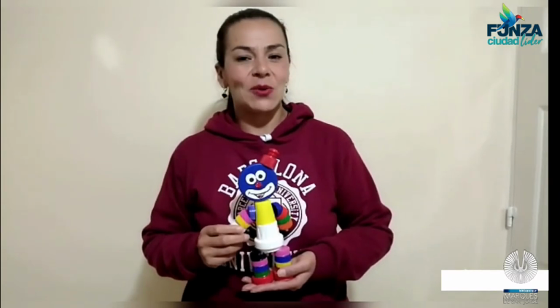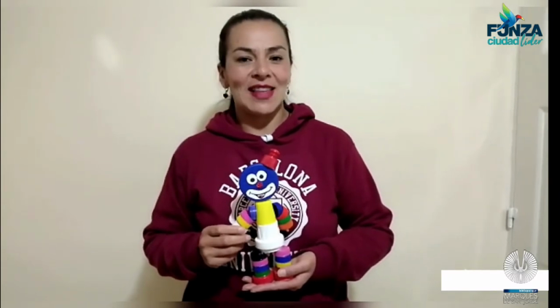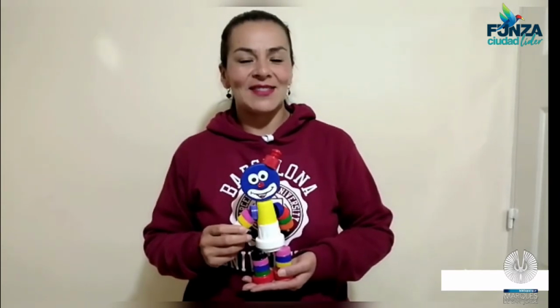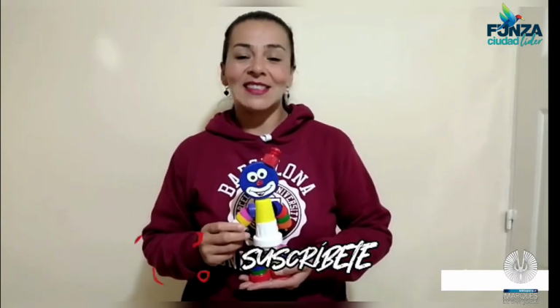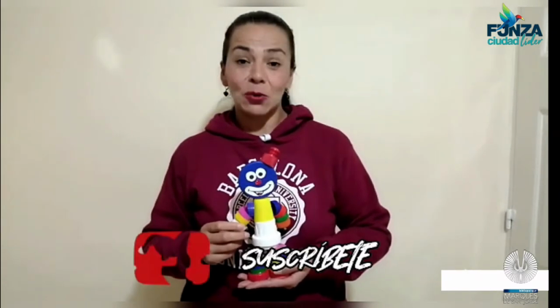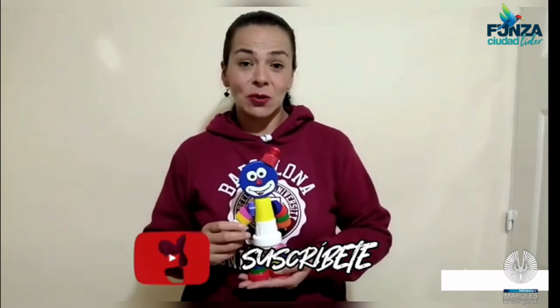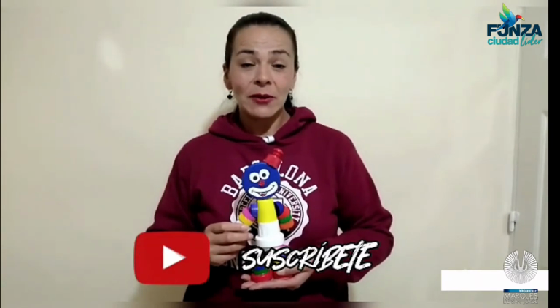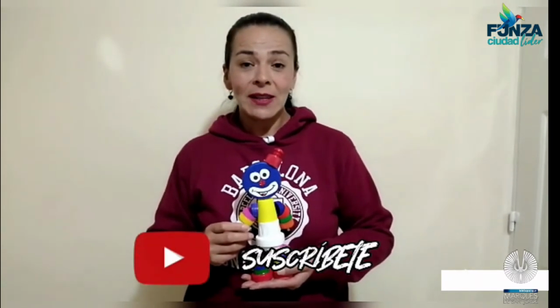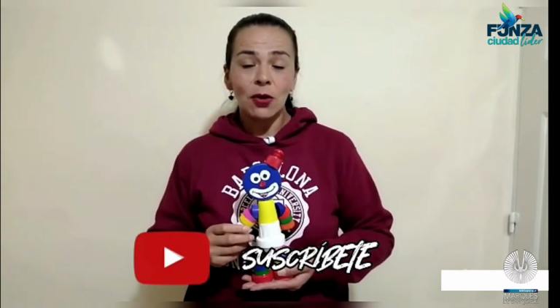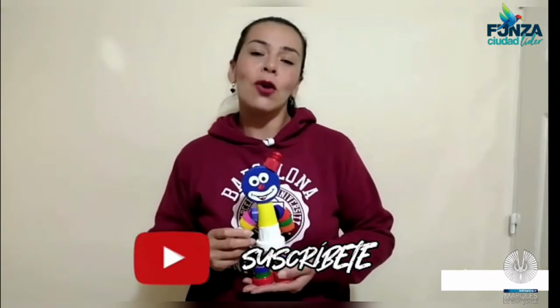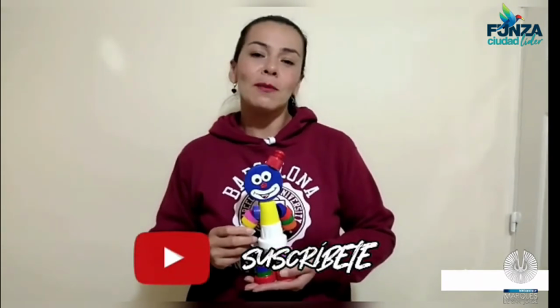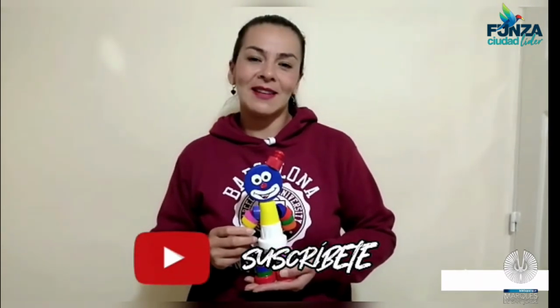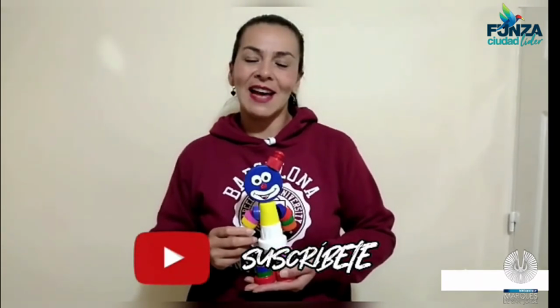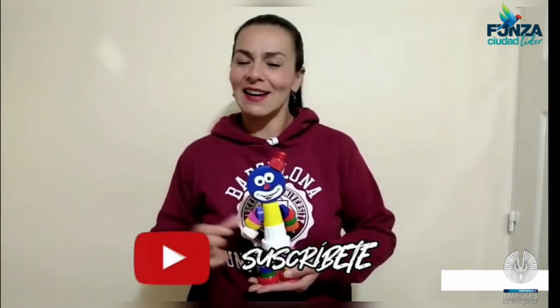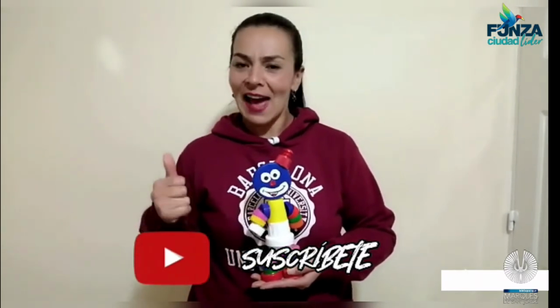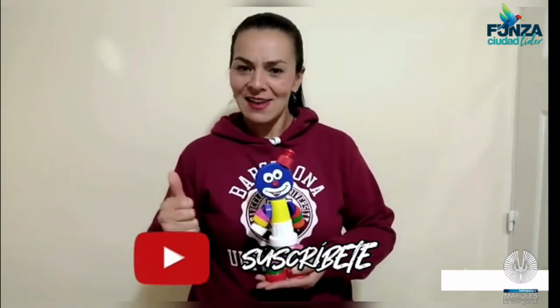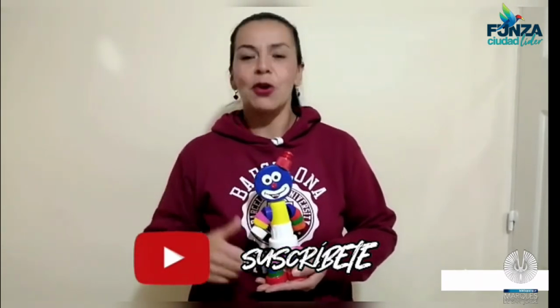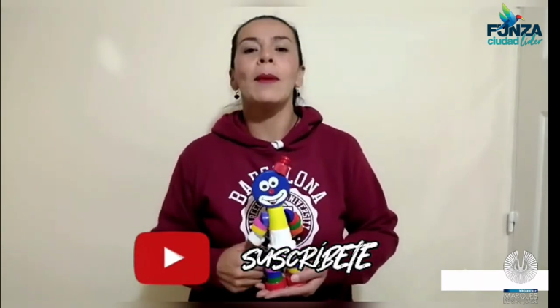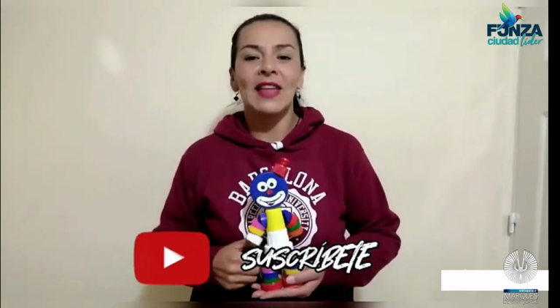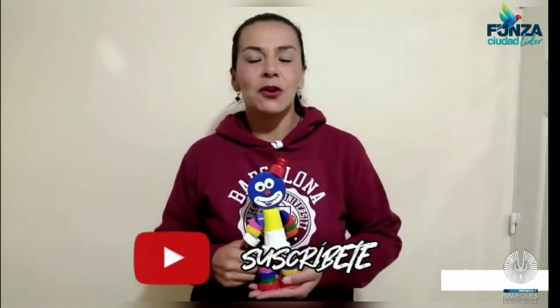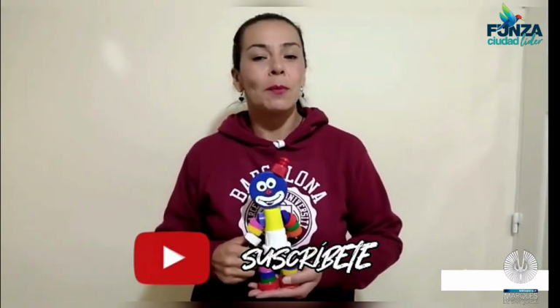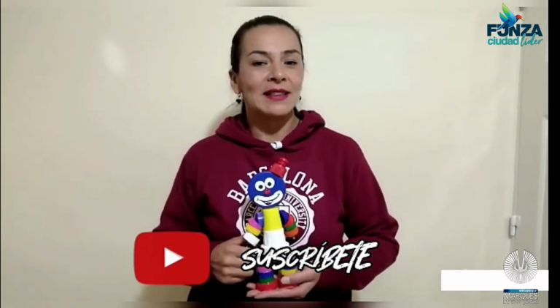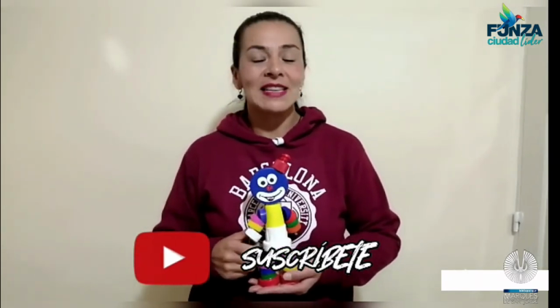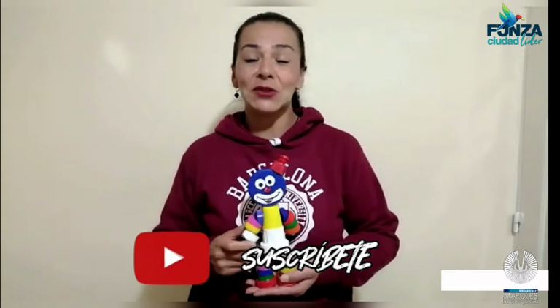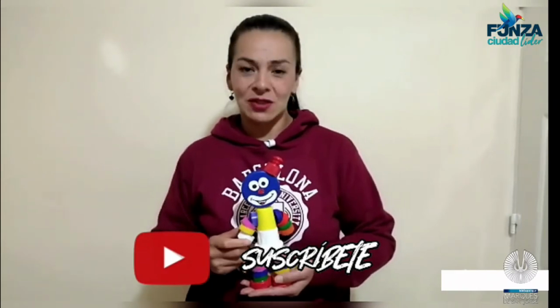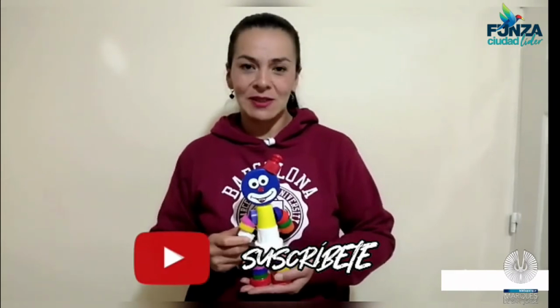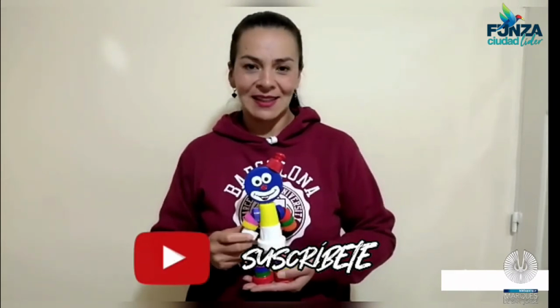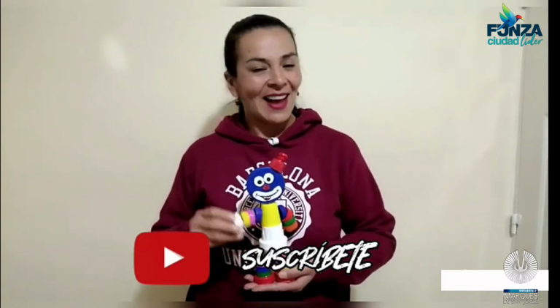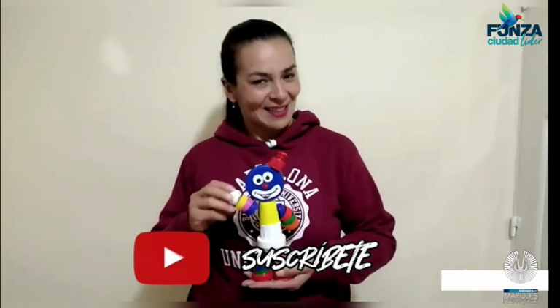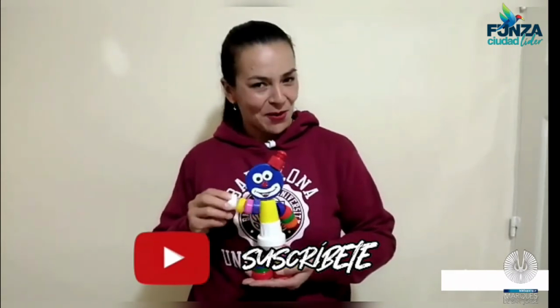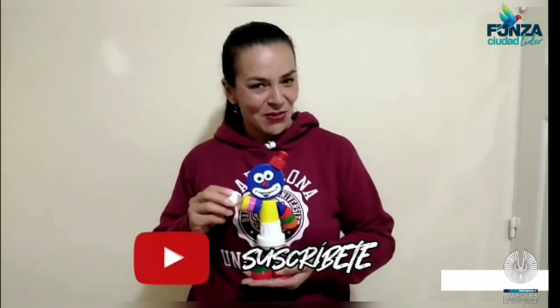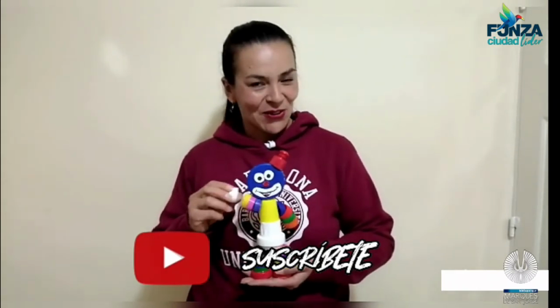Recuerda, si te gustó este video, no olvides dar like, comentar, compartir y suscribirte. Hasta pronto.